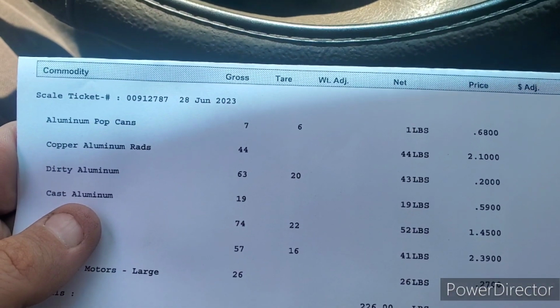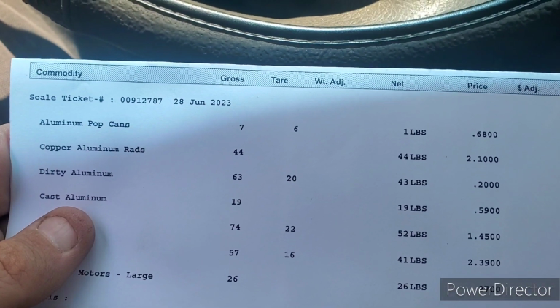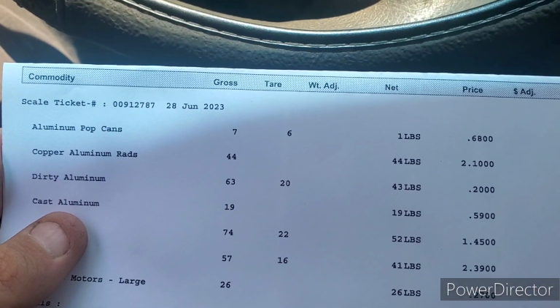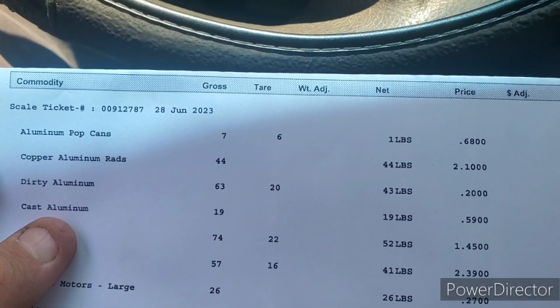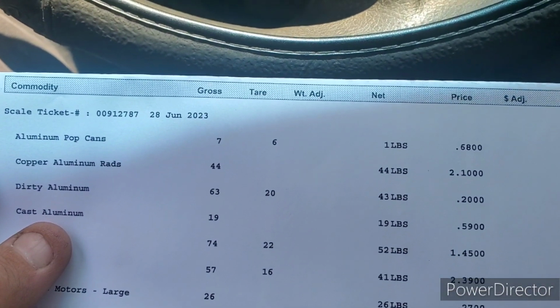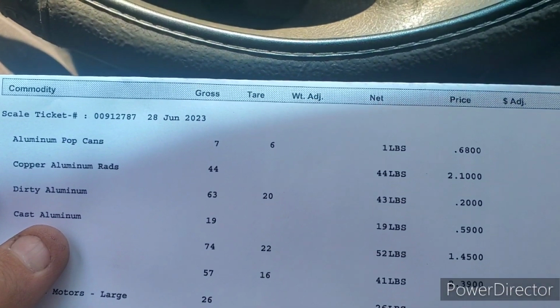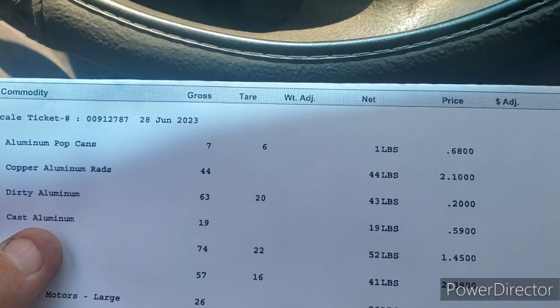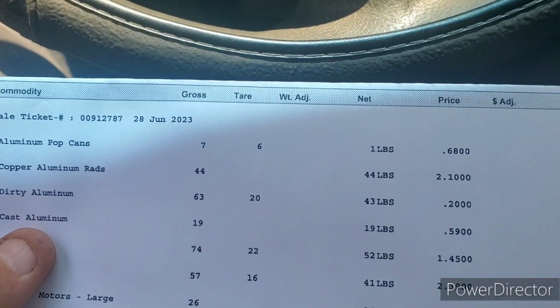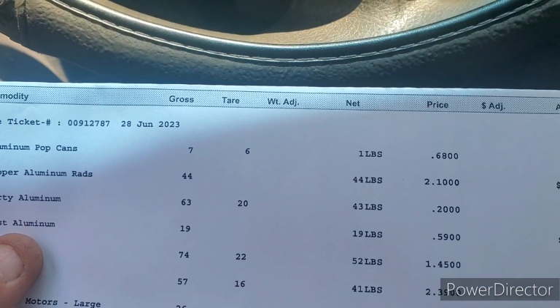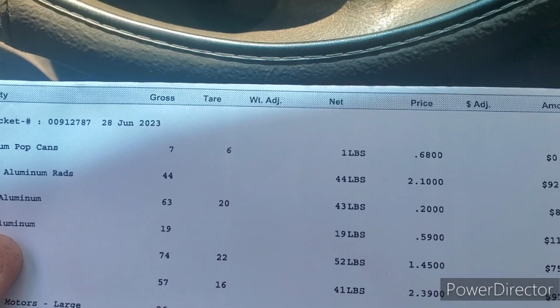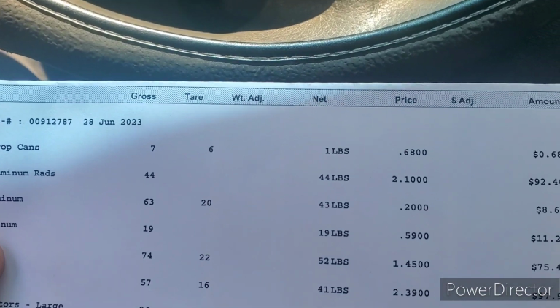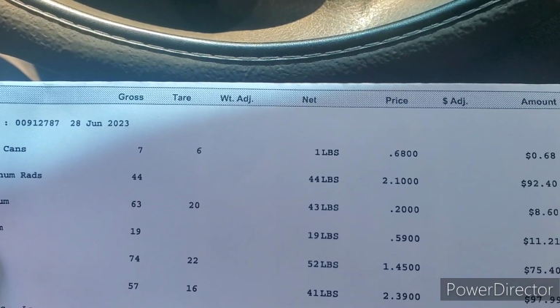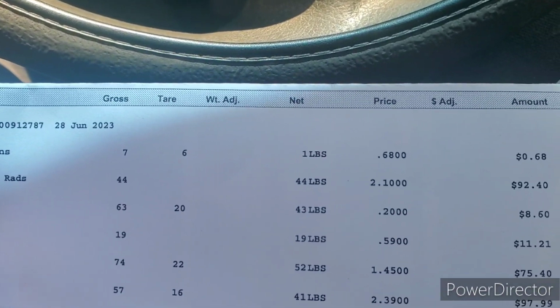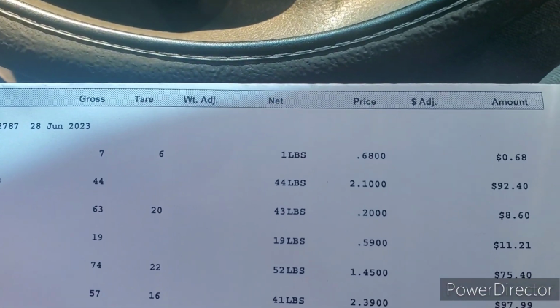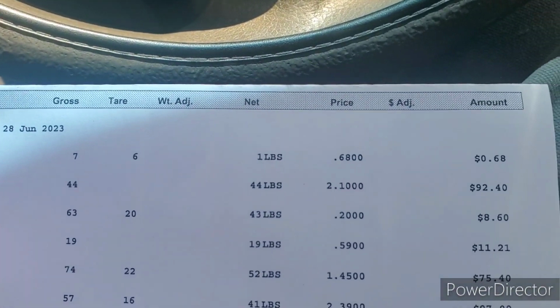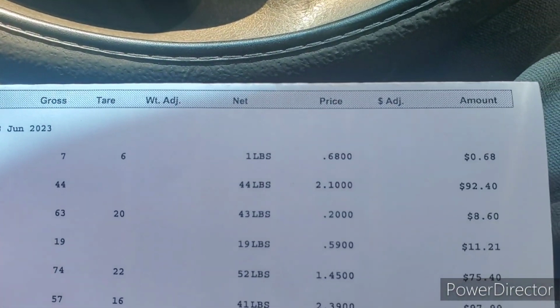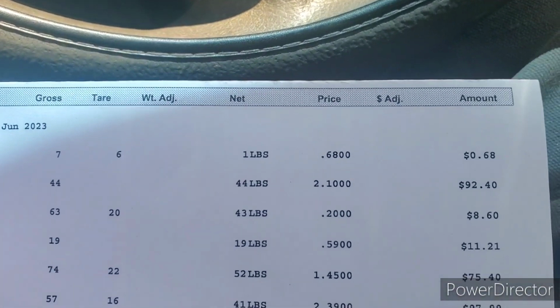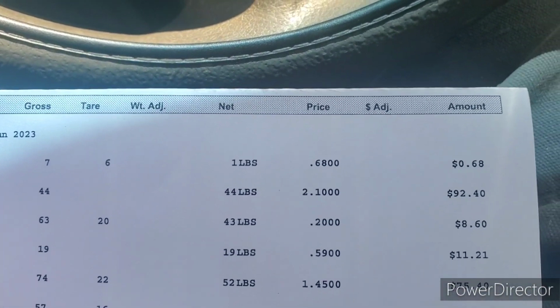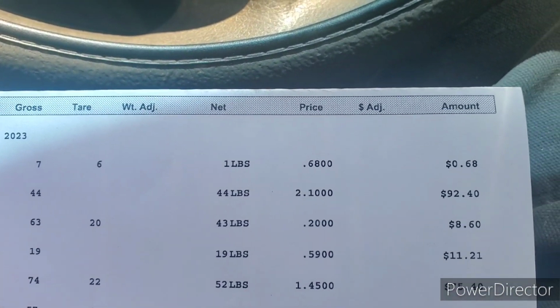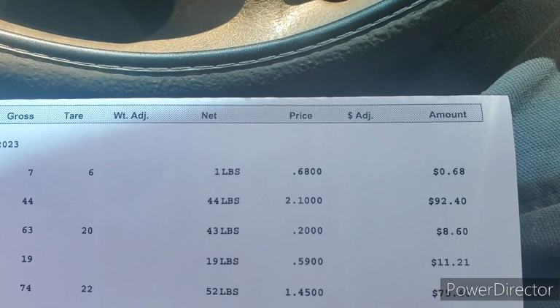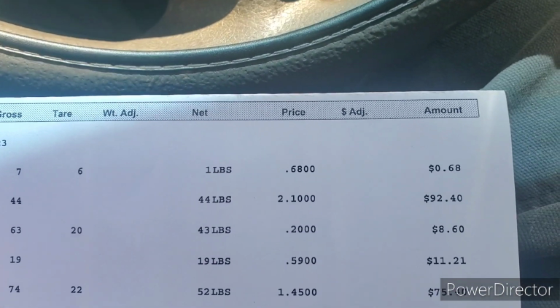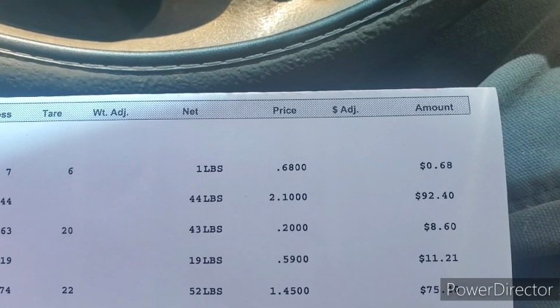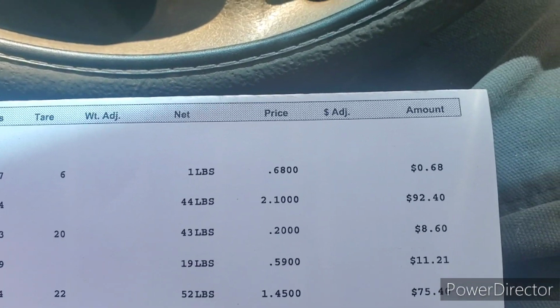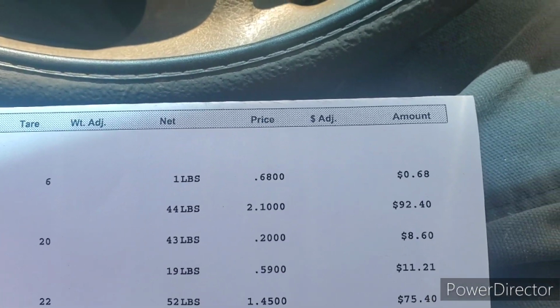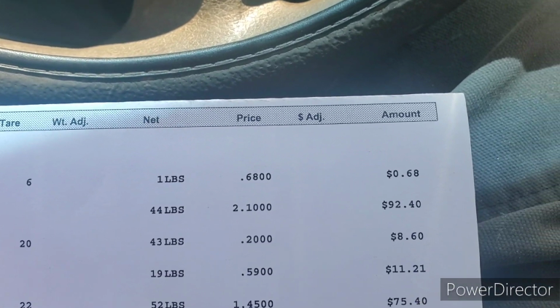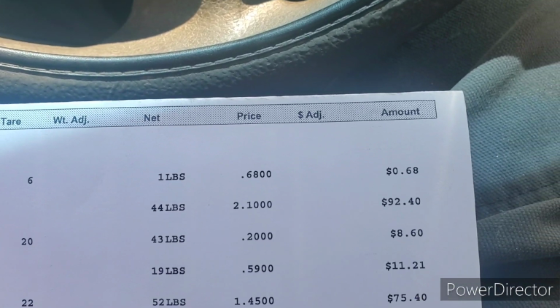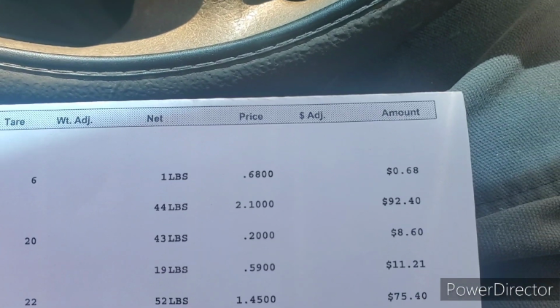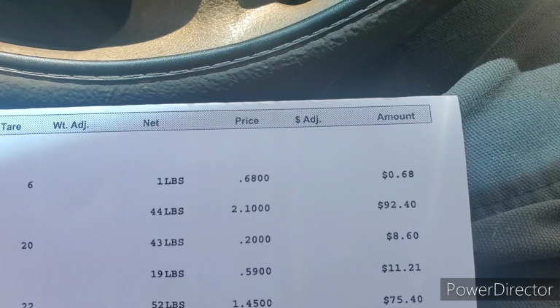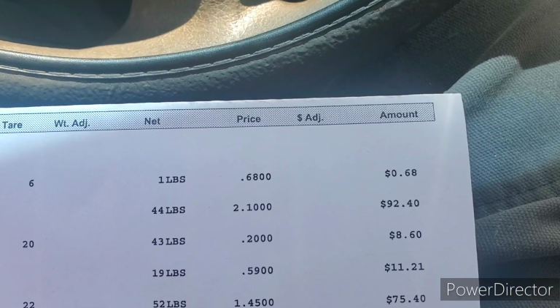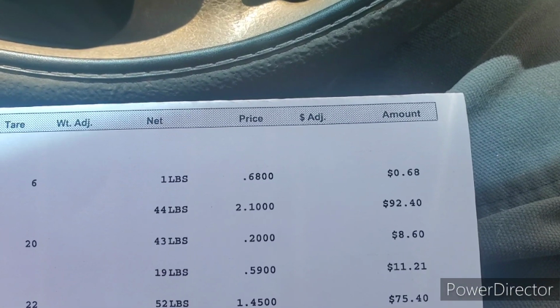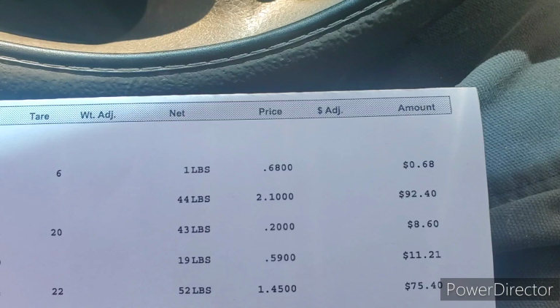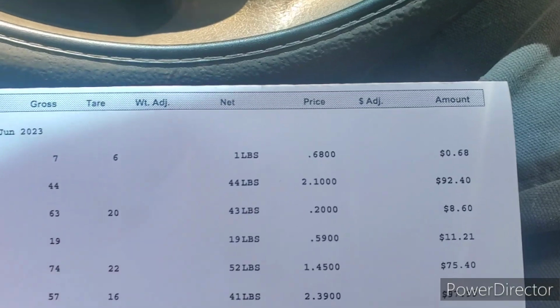Cast aluminum — those were the barbecue tops — we had 19 pounds at 59 cents a pound for $11.21.